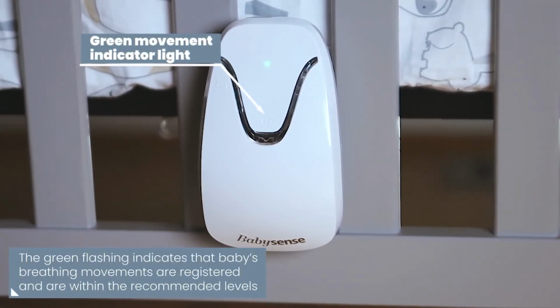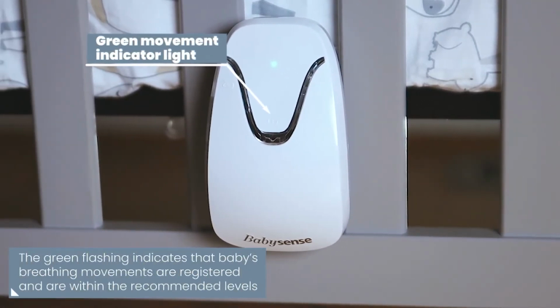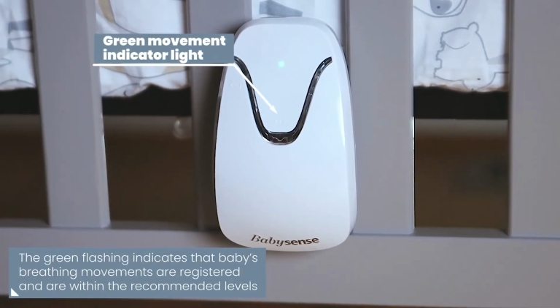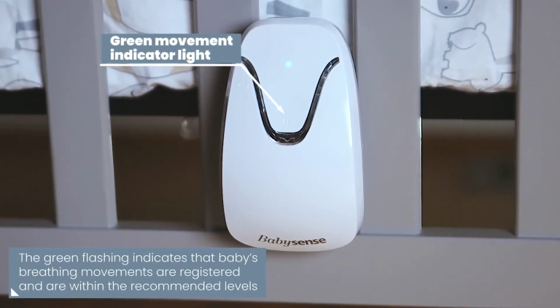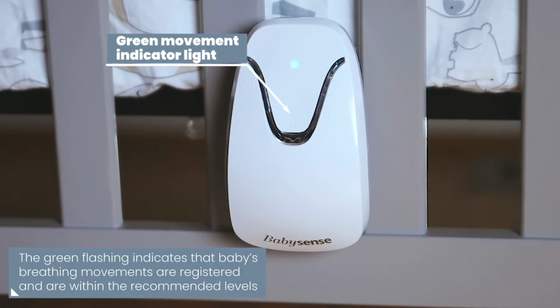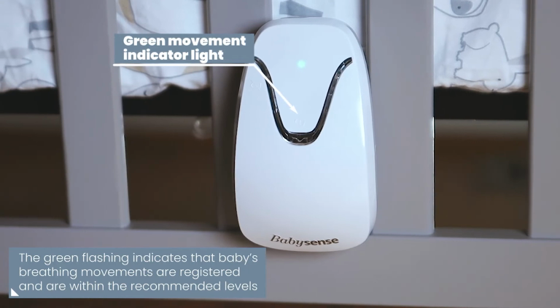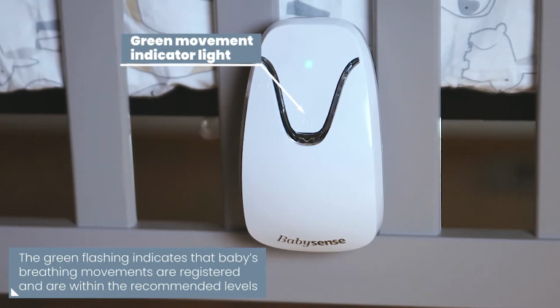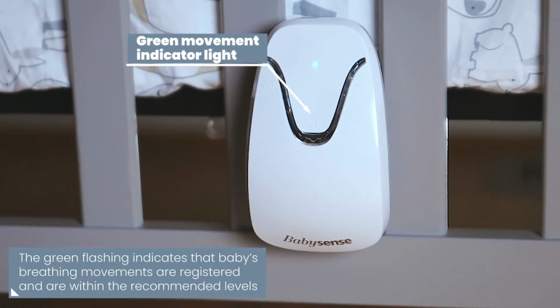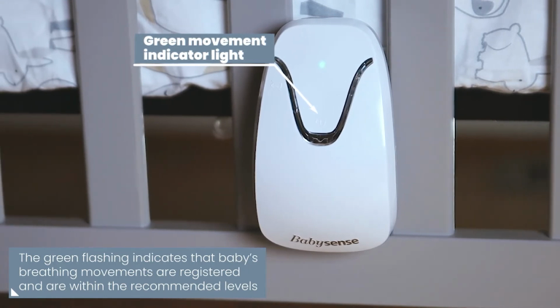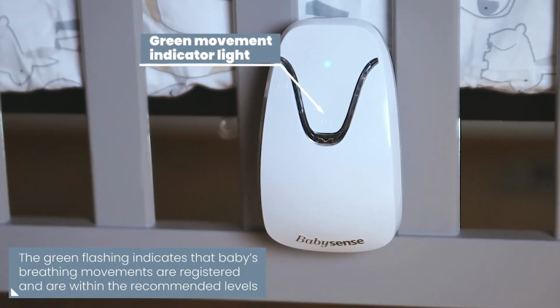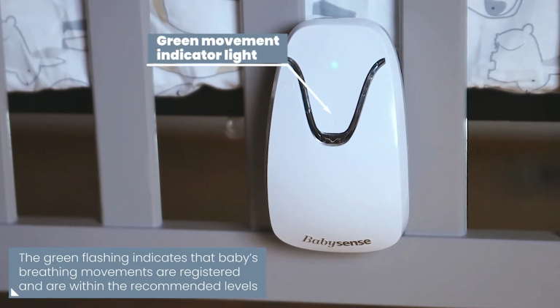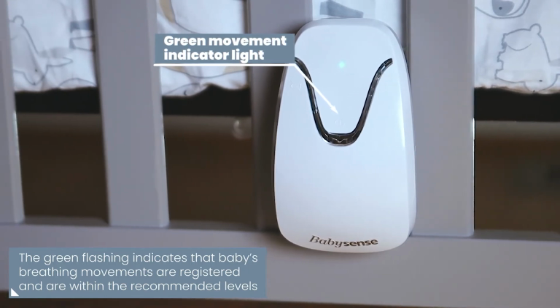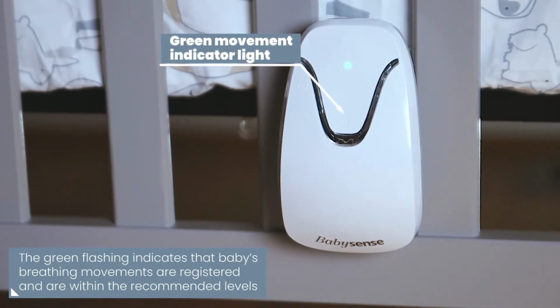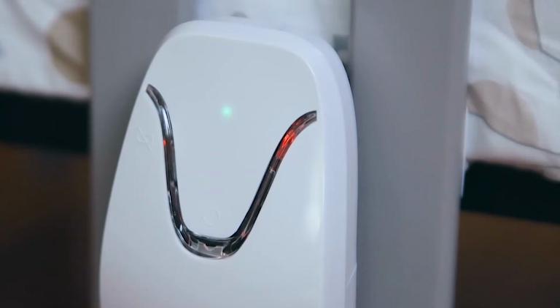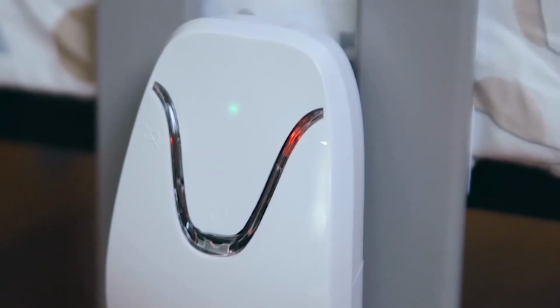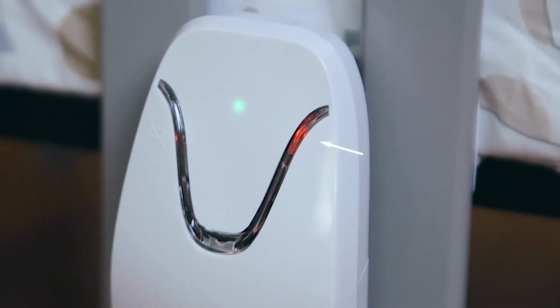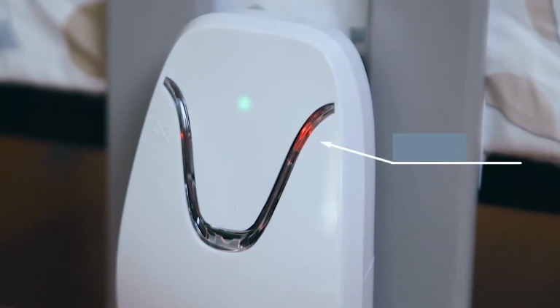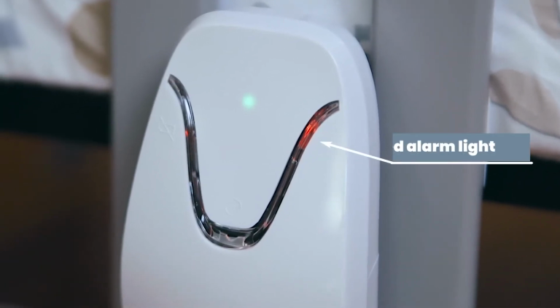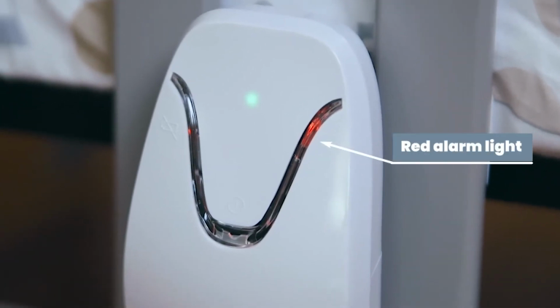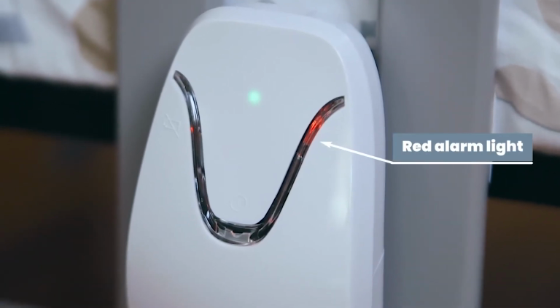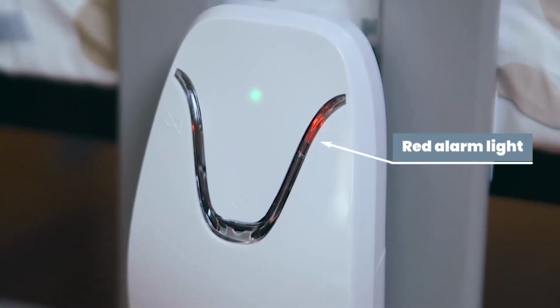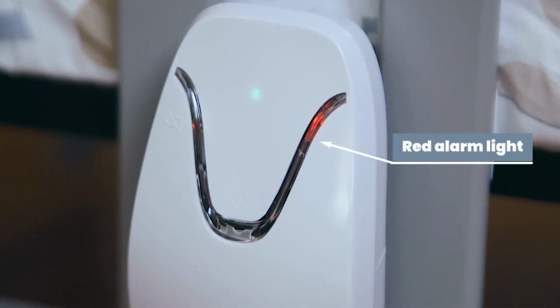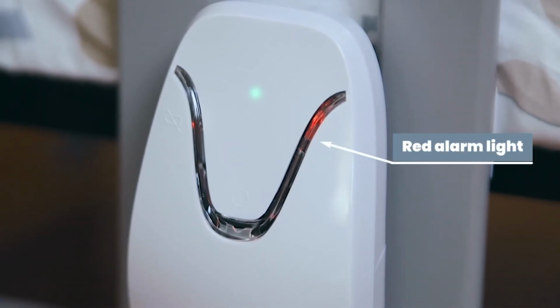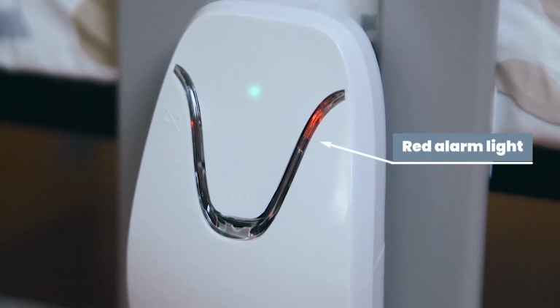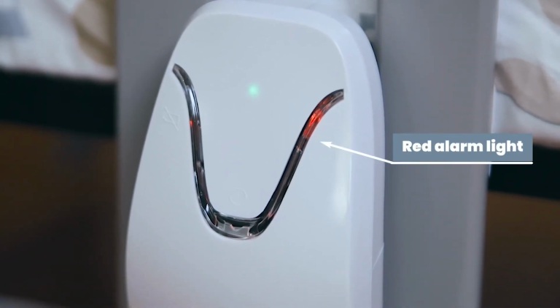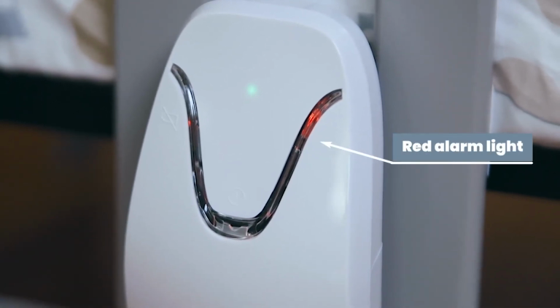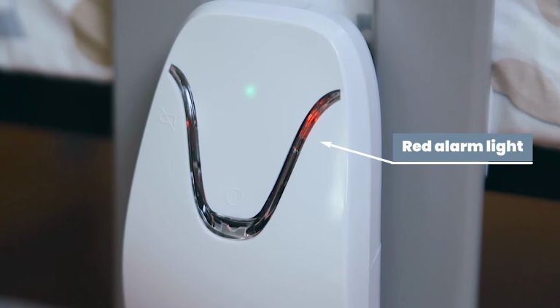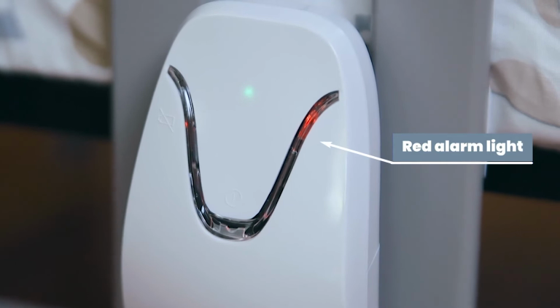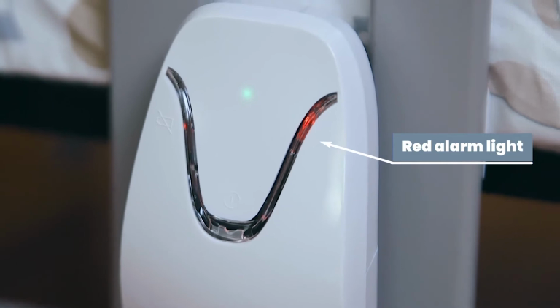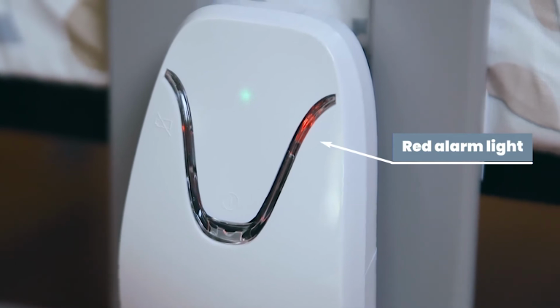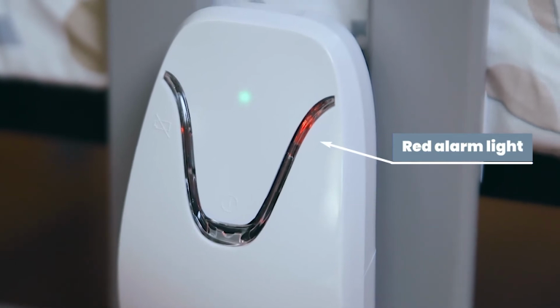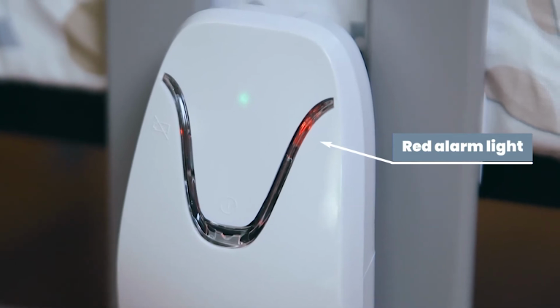If movements stop or drop below the recommended level, an audible and visual alarm will be activated so you can attend to your baby in time.